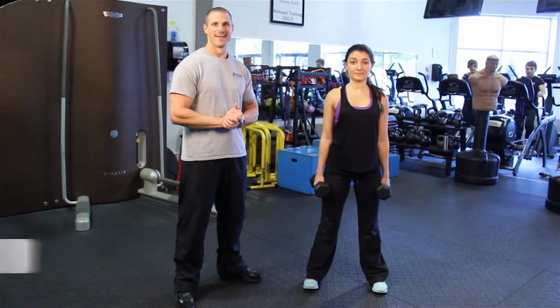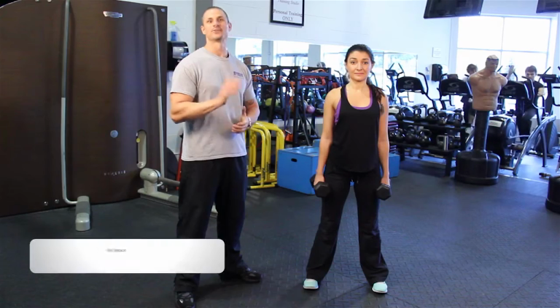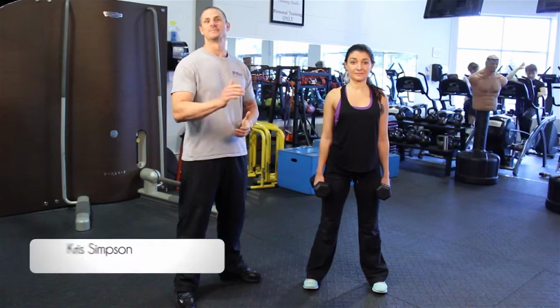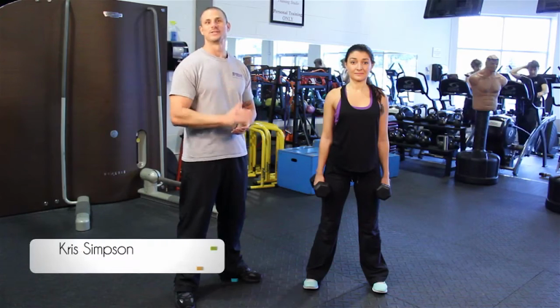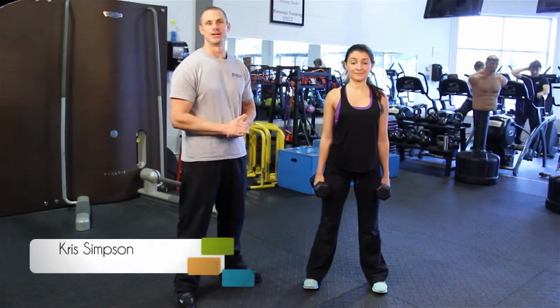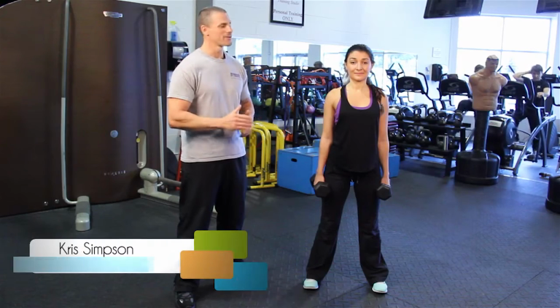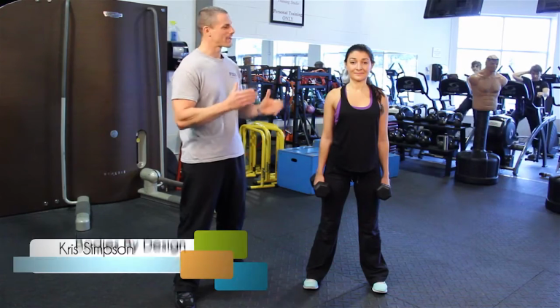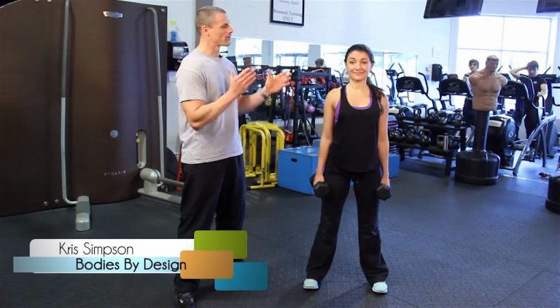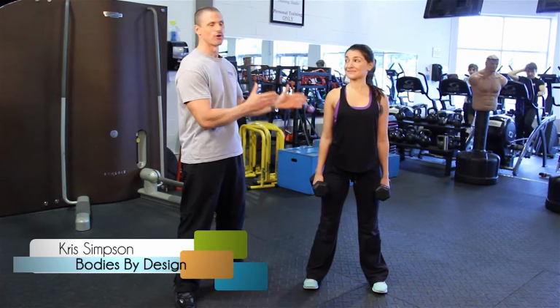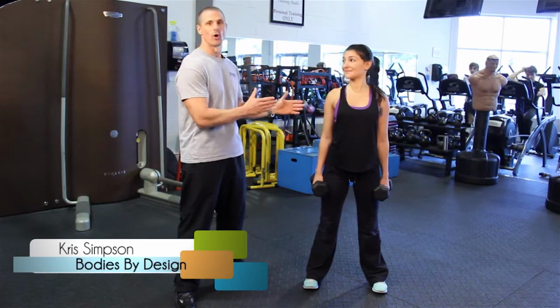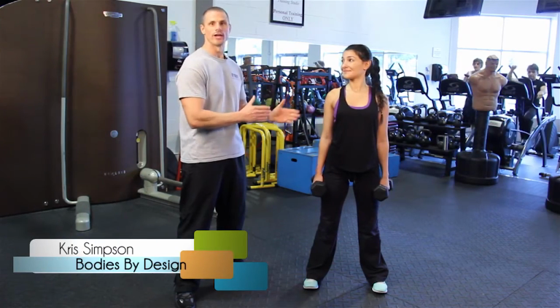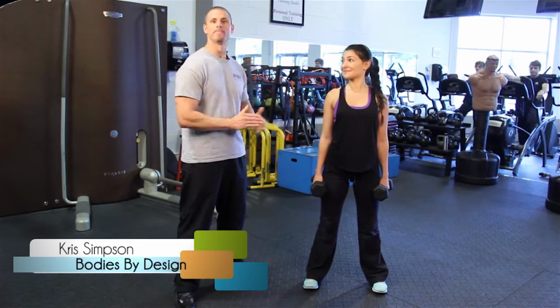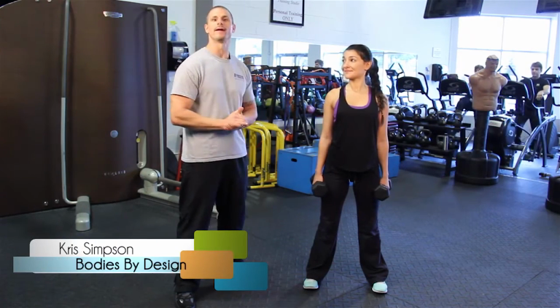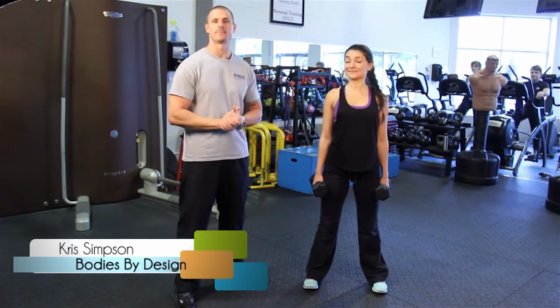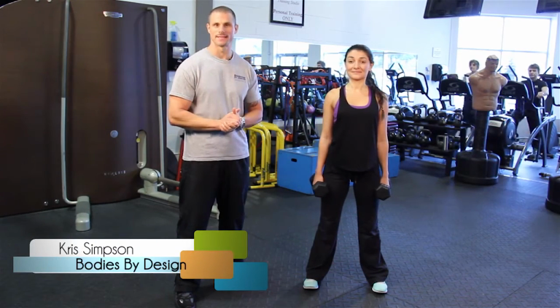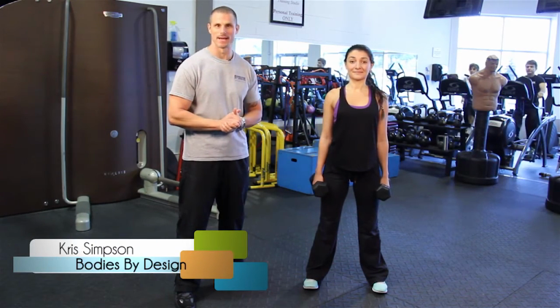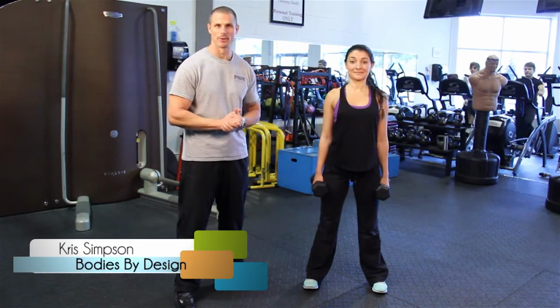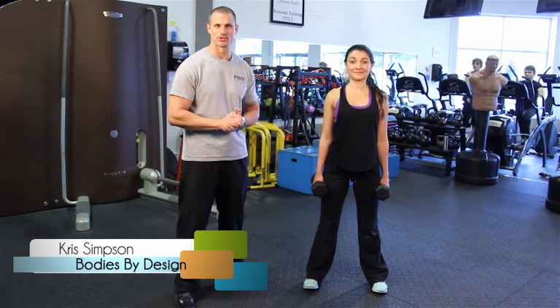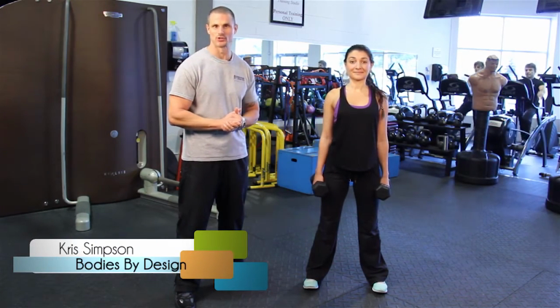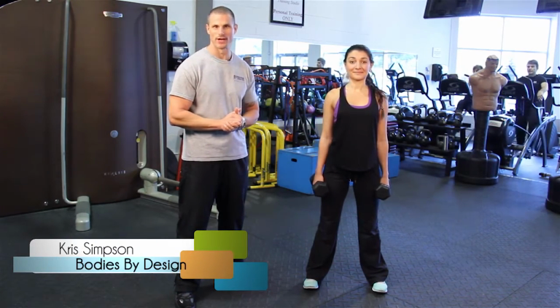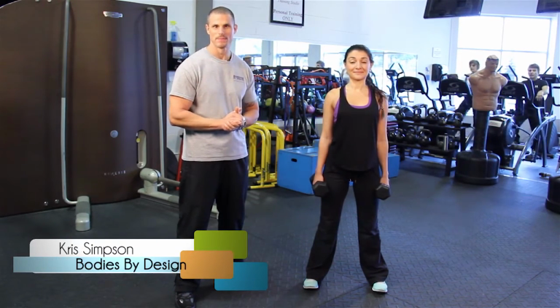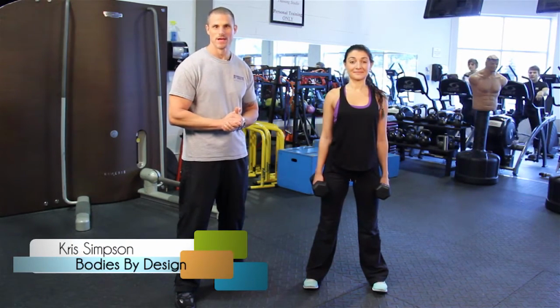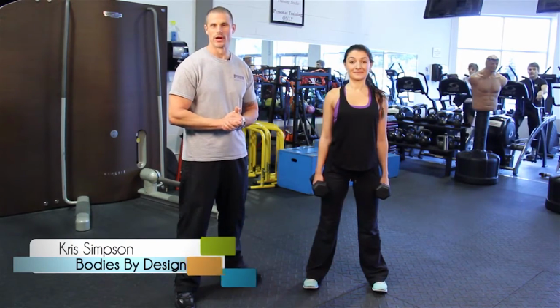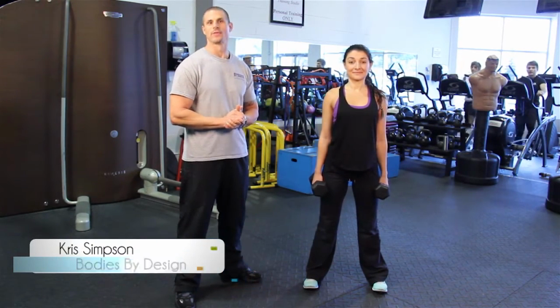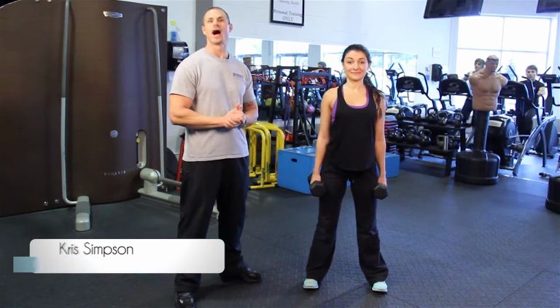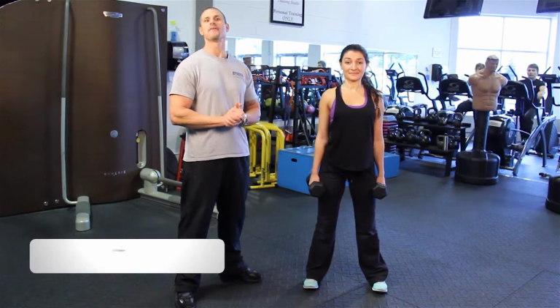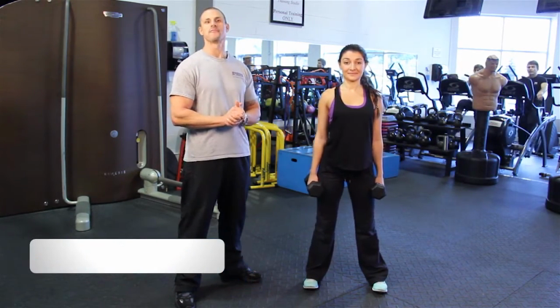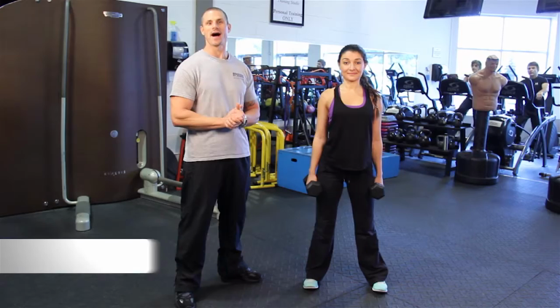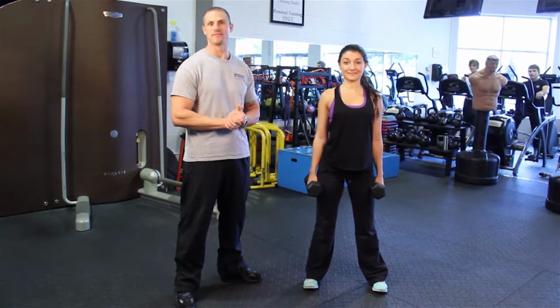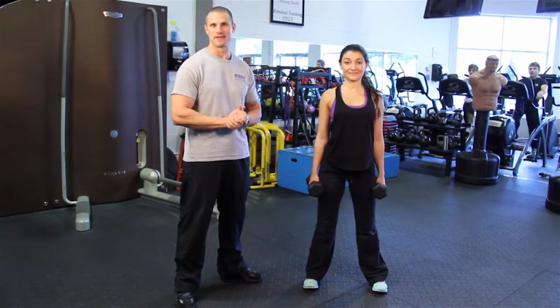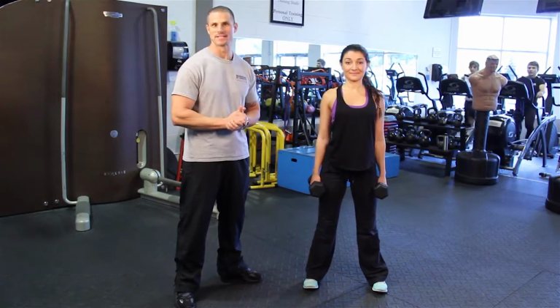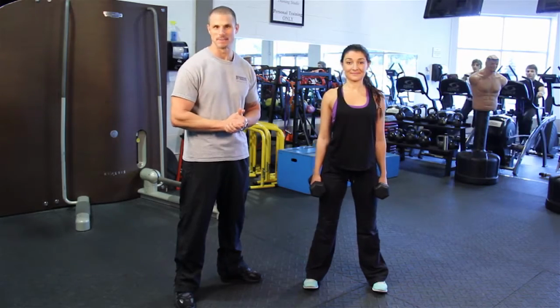Chris Simpson here, Carolyn Krakorian, Bodies by Design Personal Training. We're here with the High Five Fitness Tip.